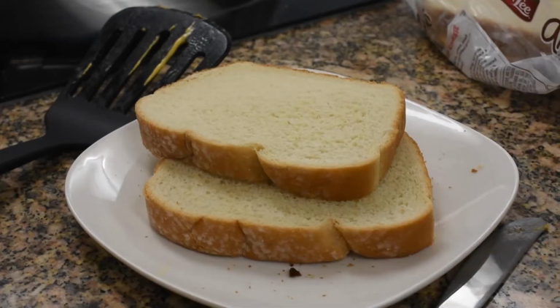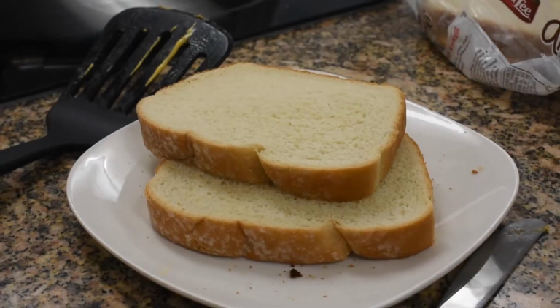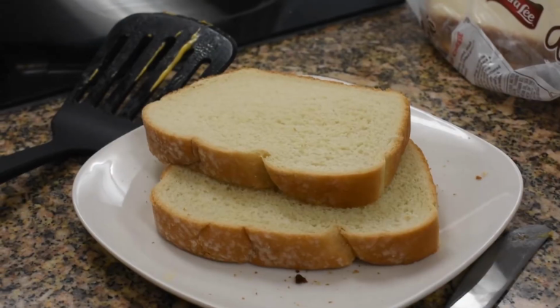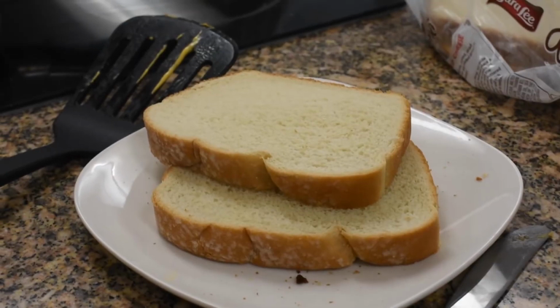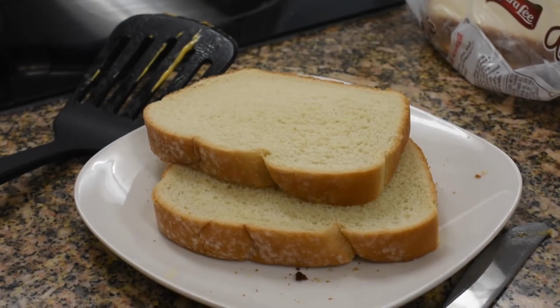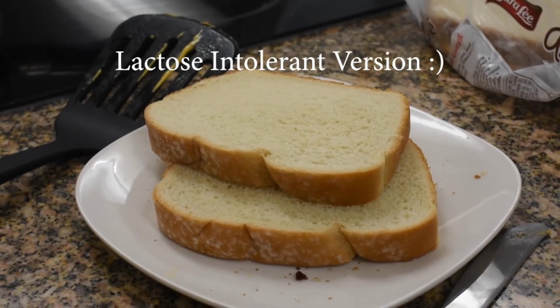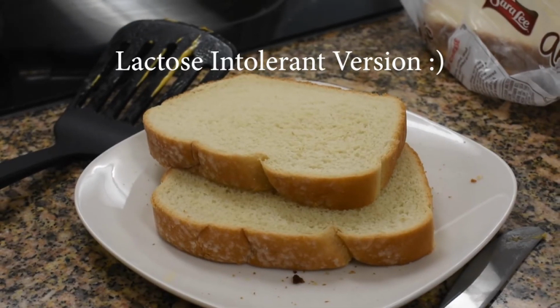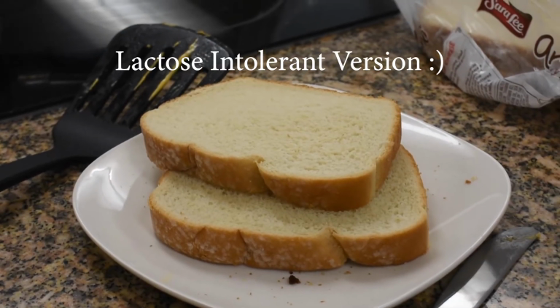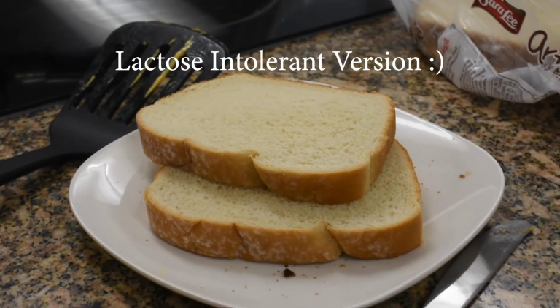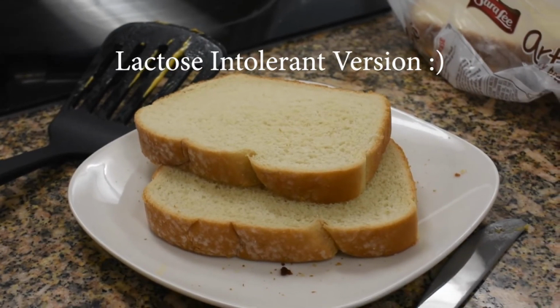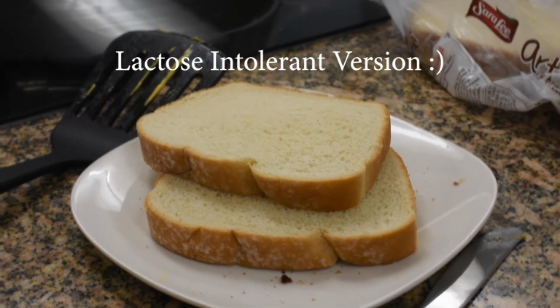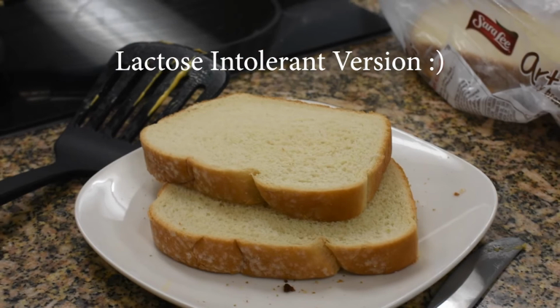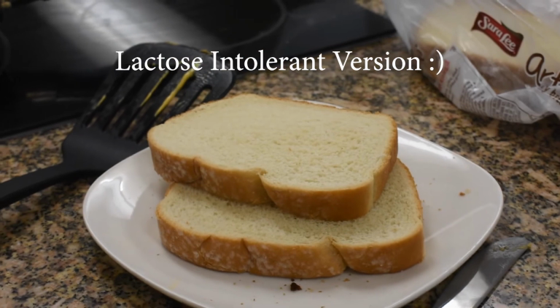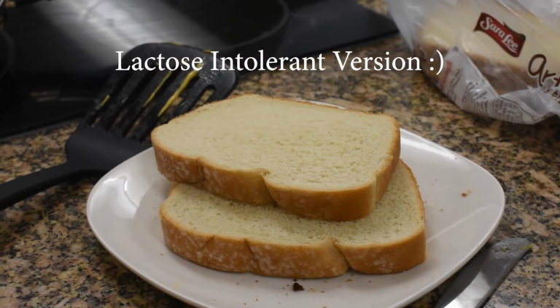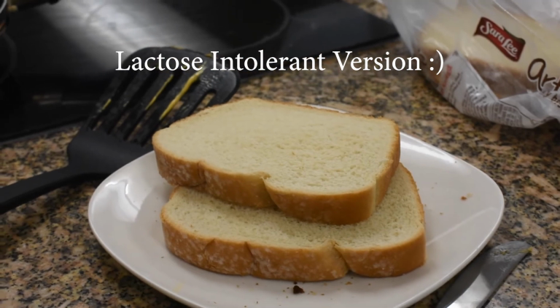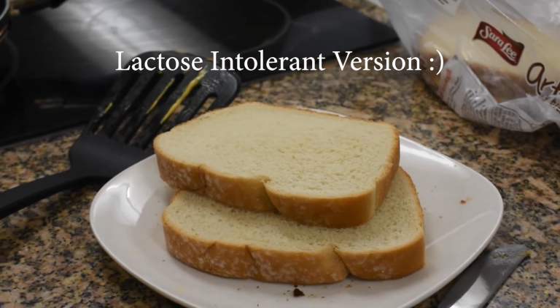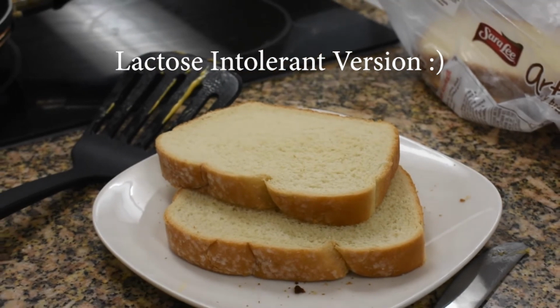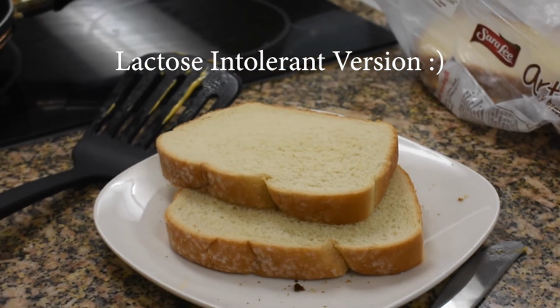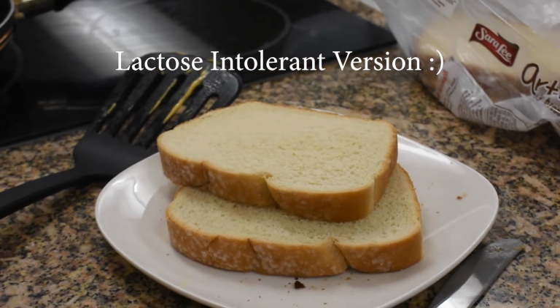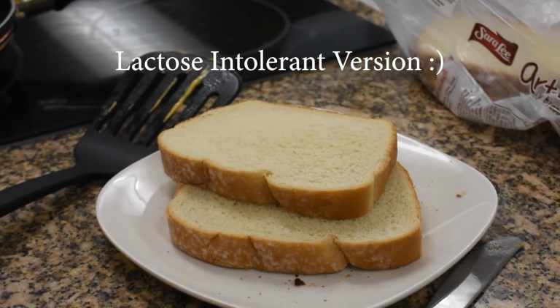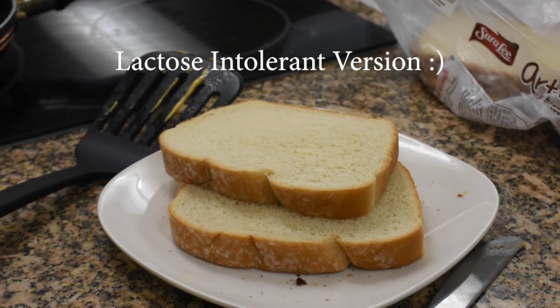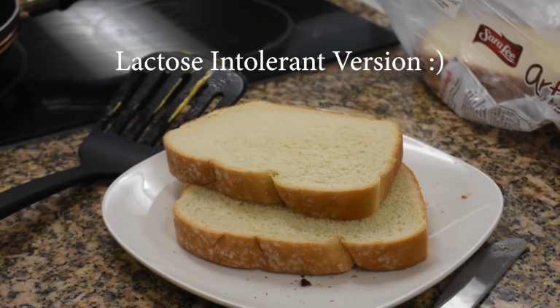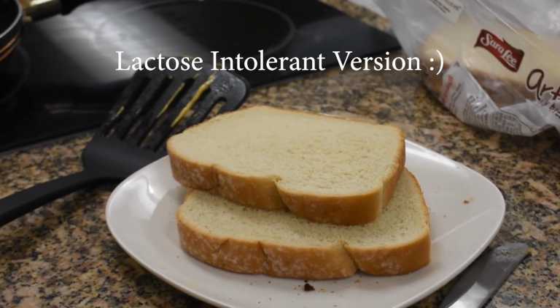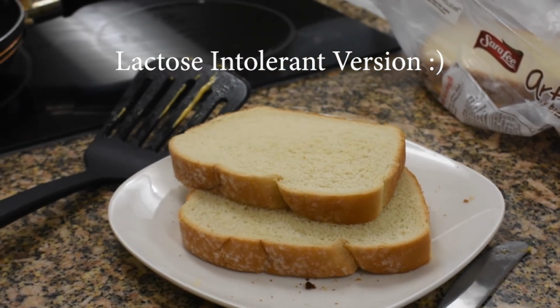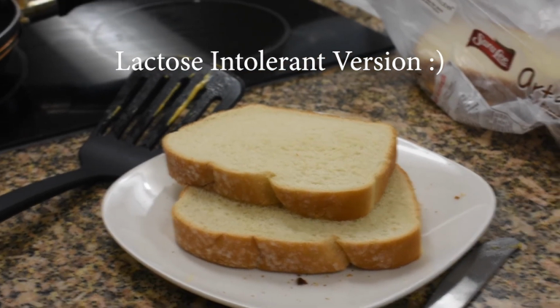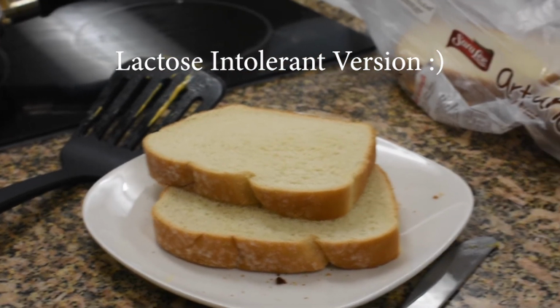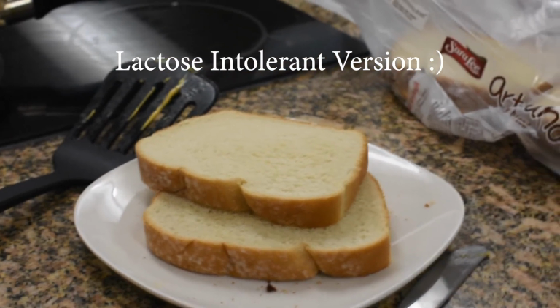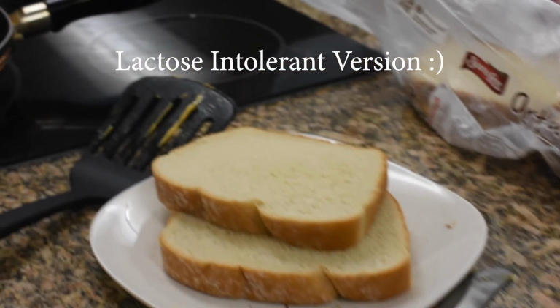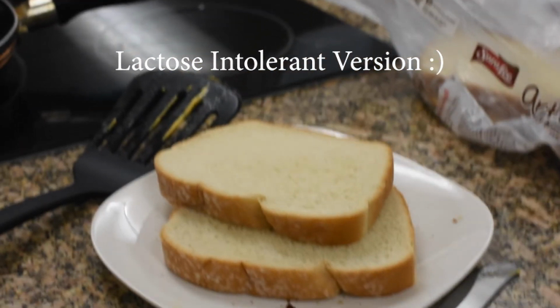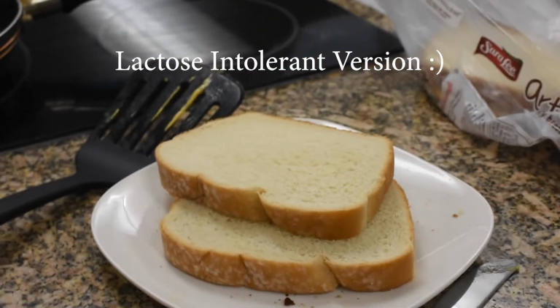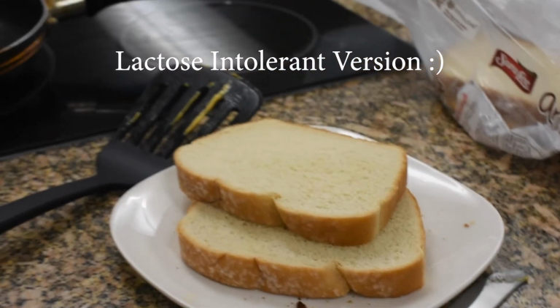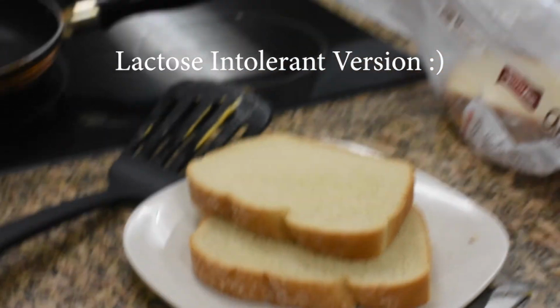And by the way, here's a version for all our lactose intolerant viewers. Thank you. Bye.